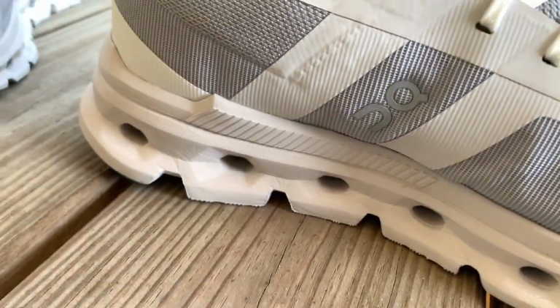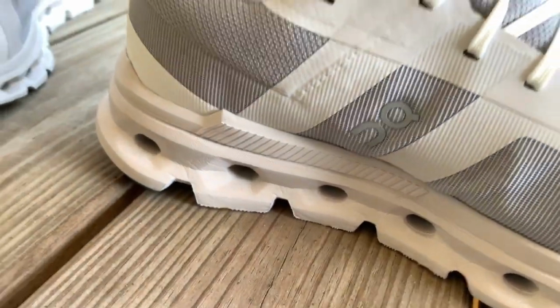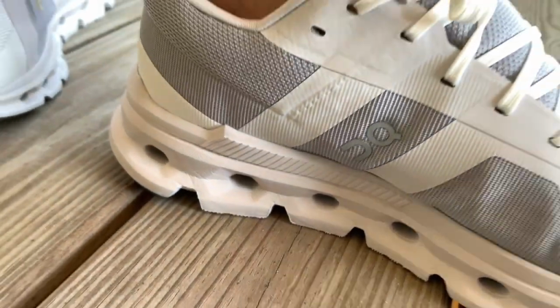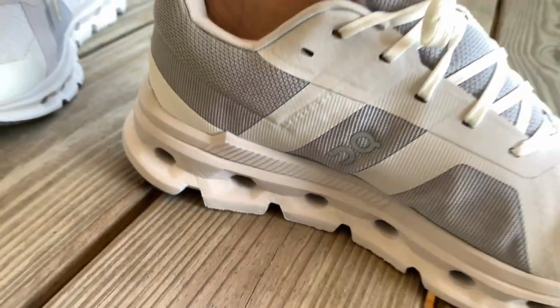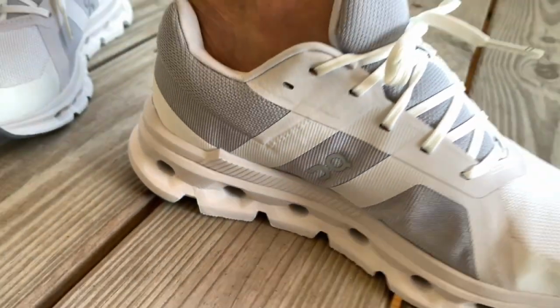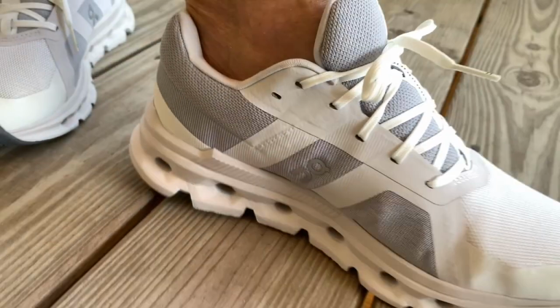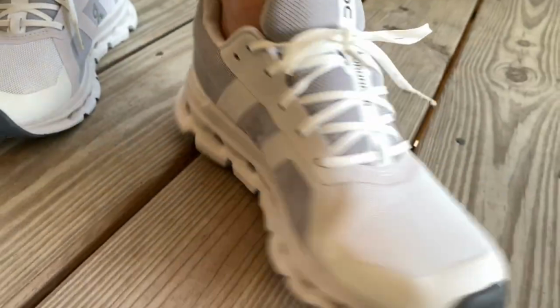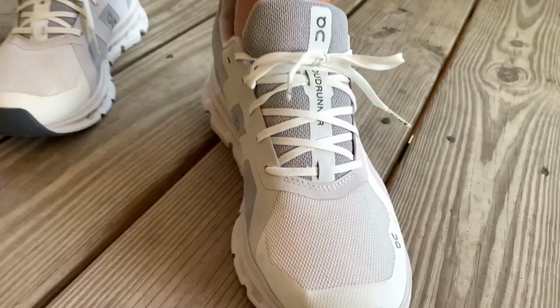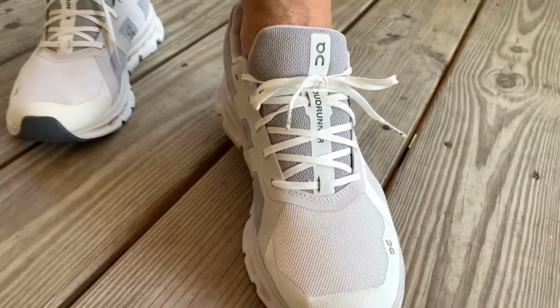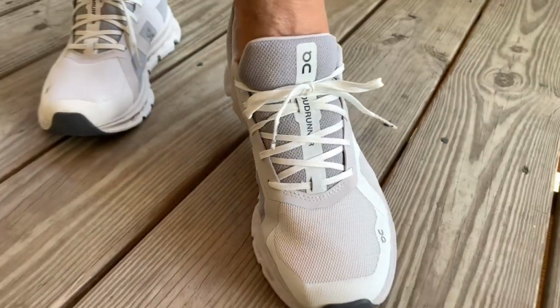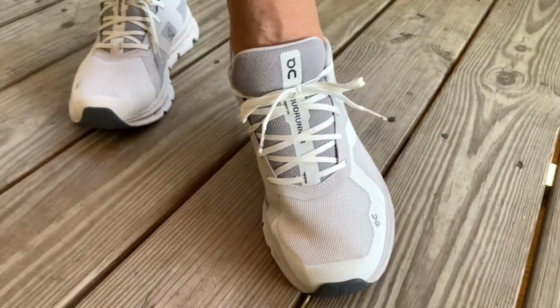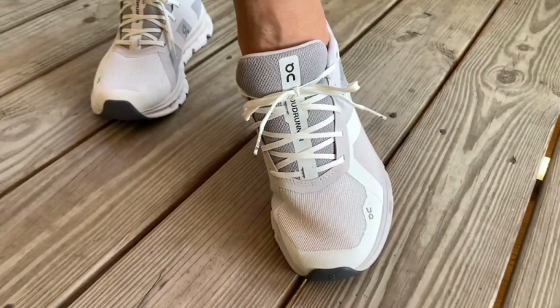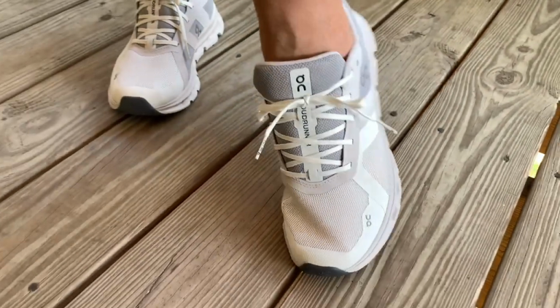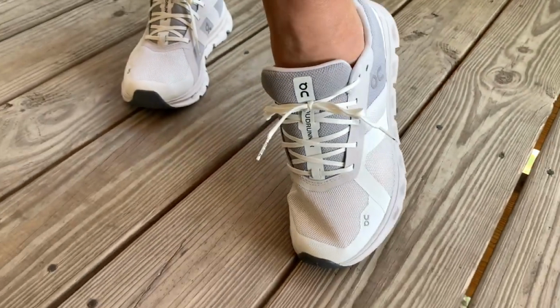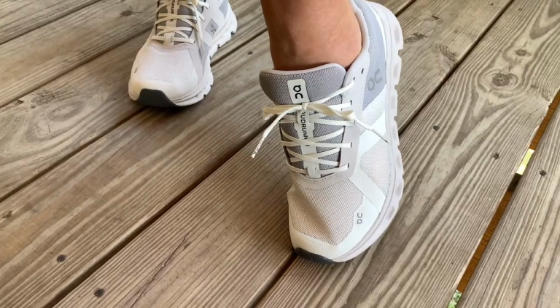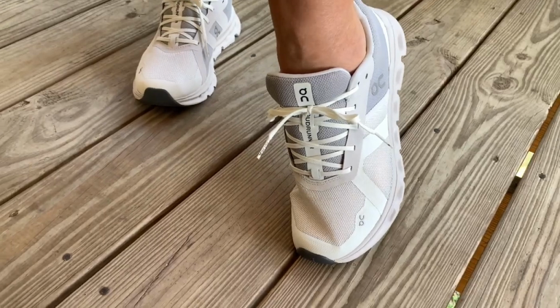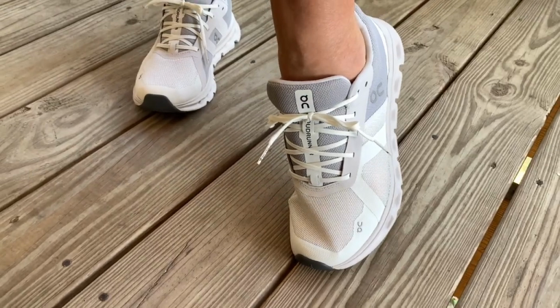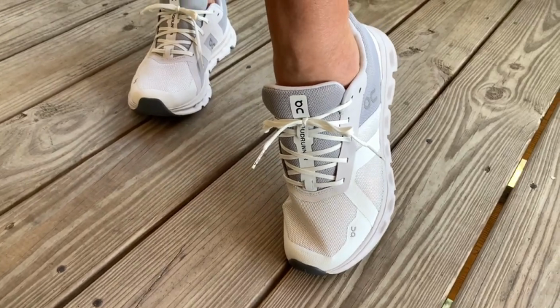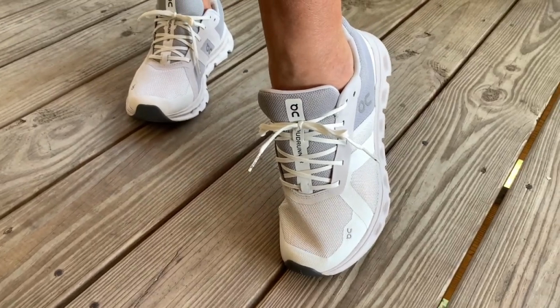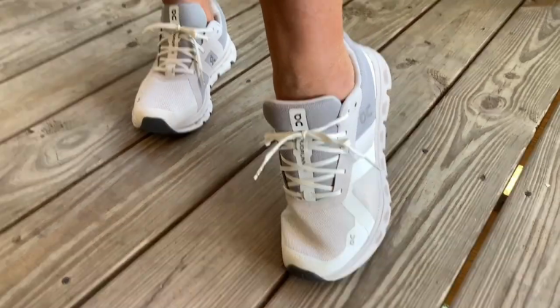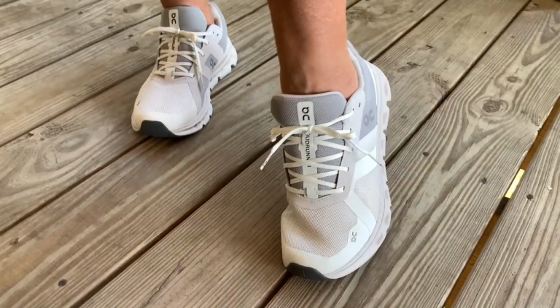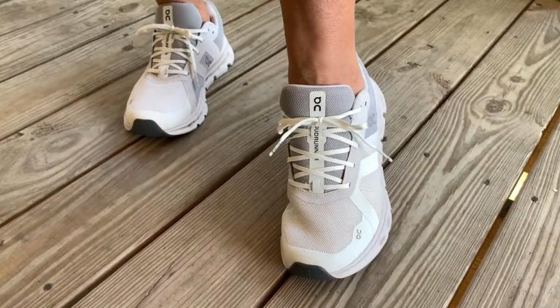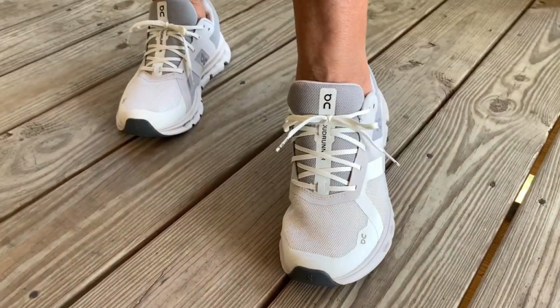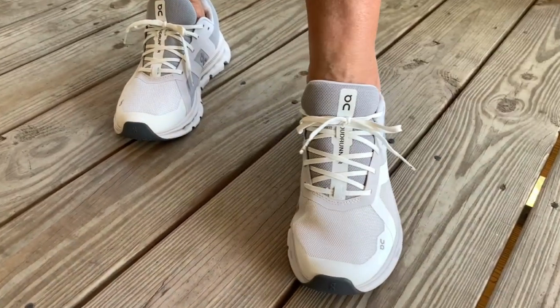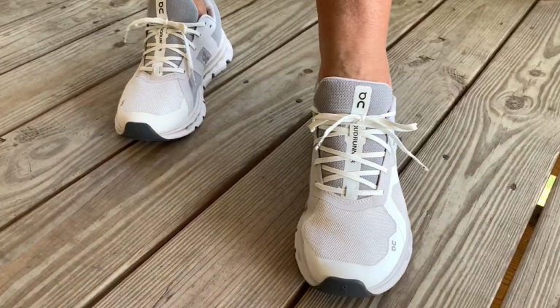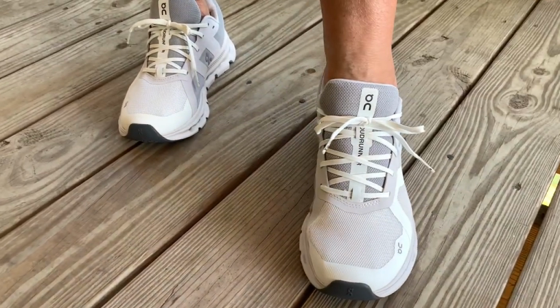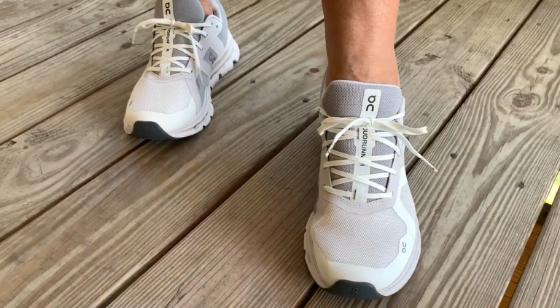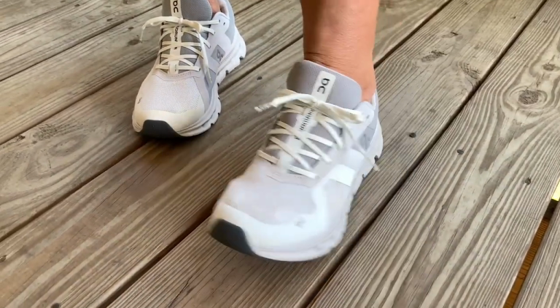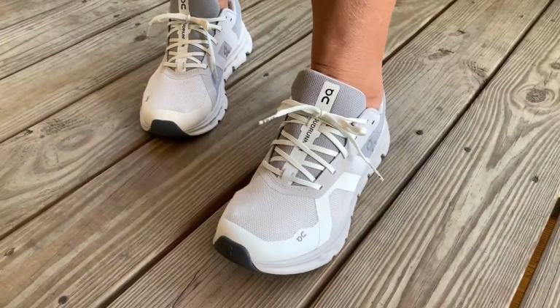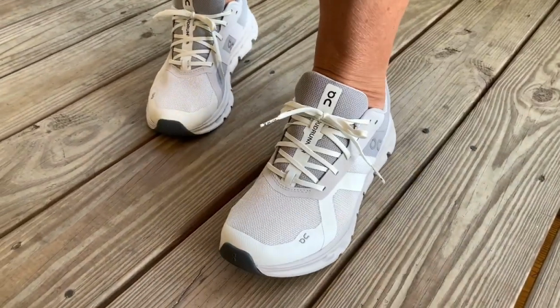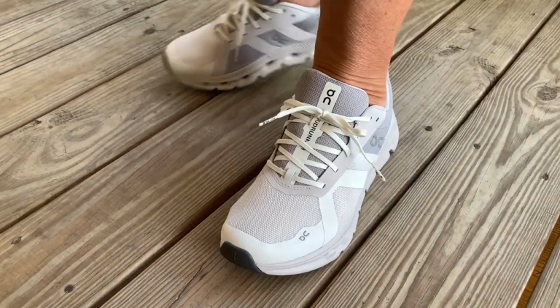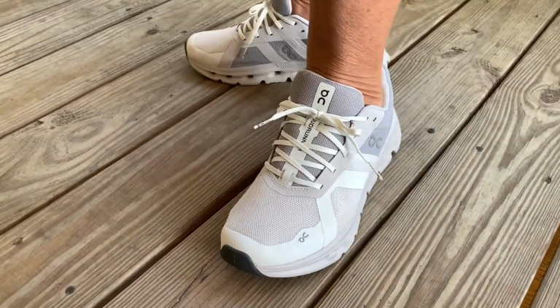Next time you go to a doctor's office, look at their shoes. I bet you will find a lot of them wearing these On Women's Cloud Runner shoes.